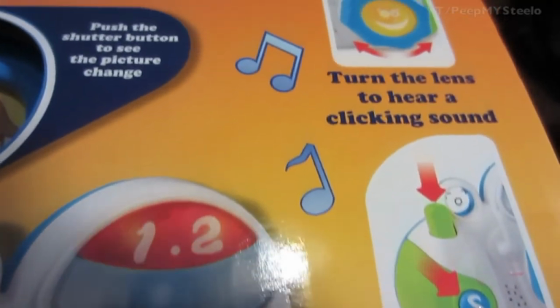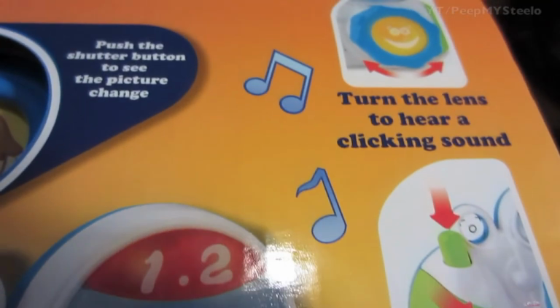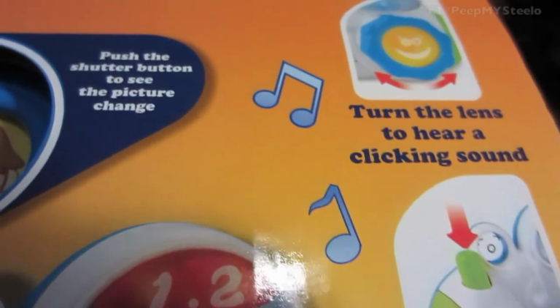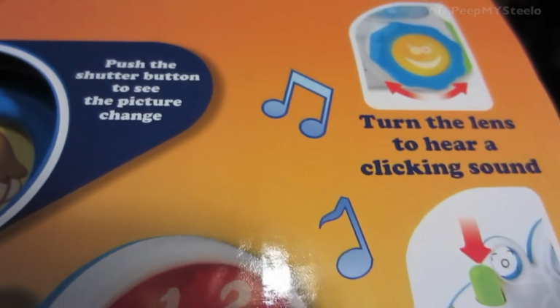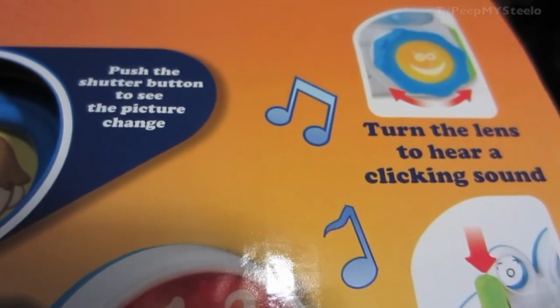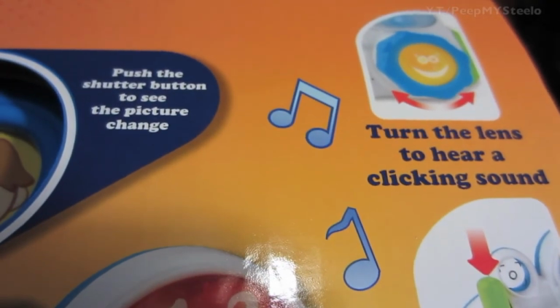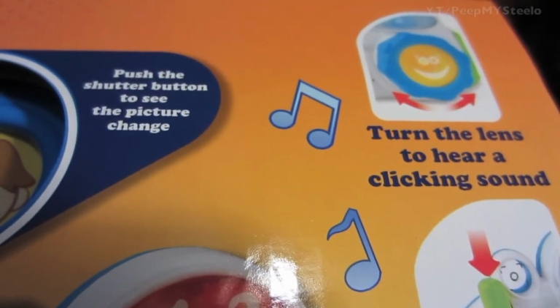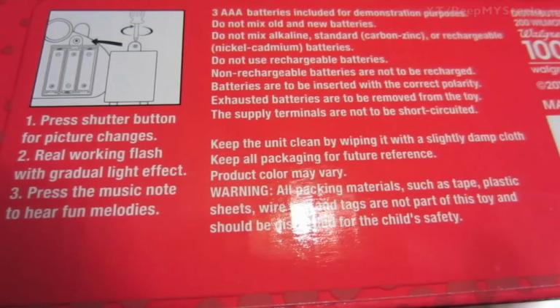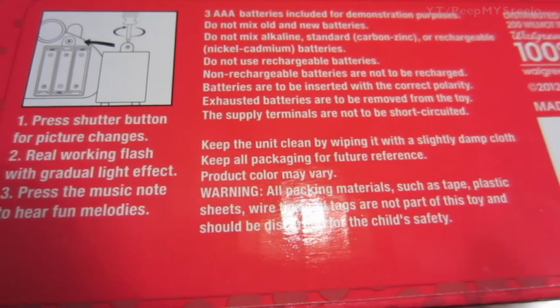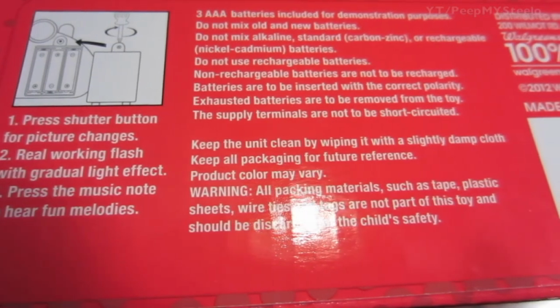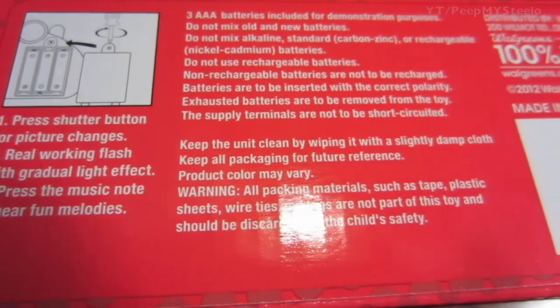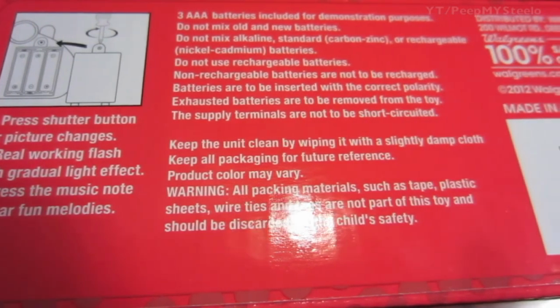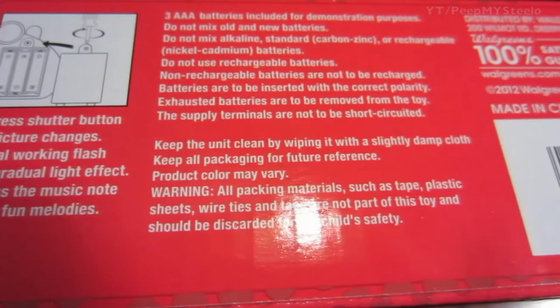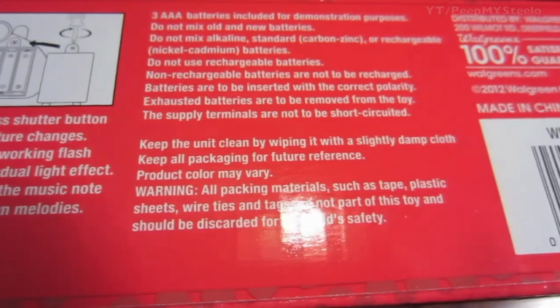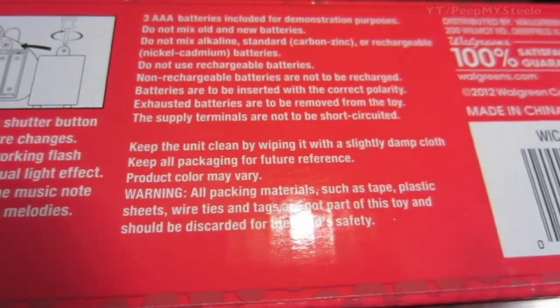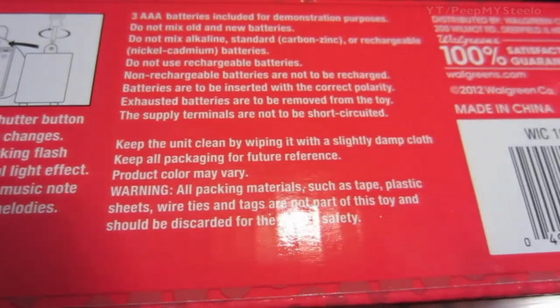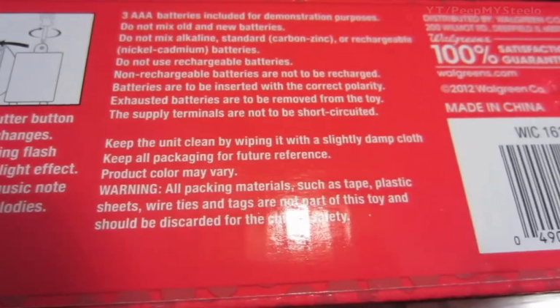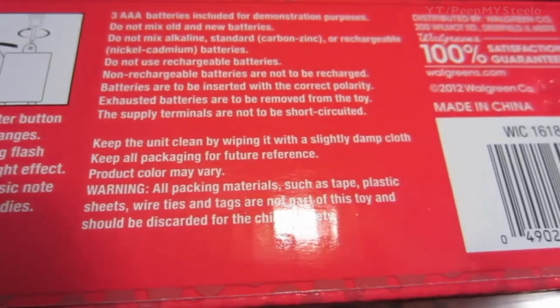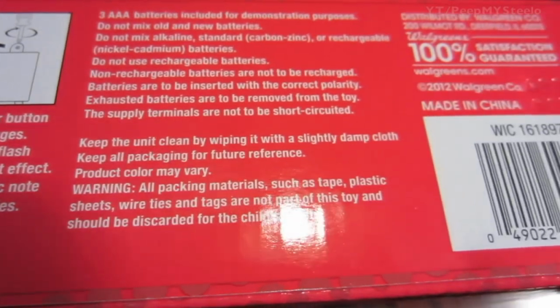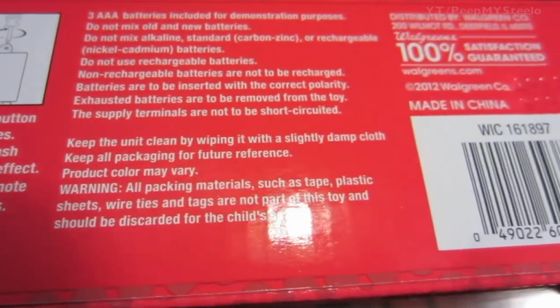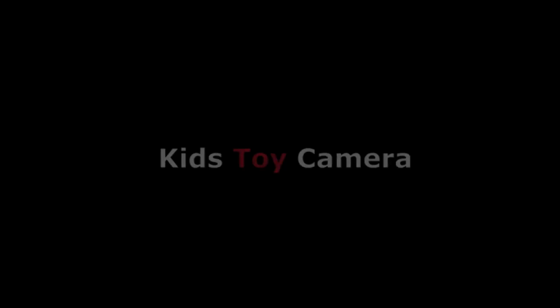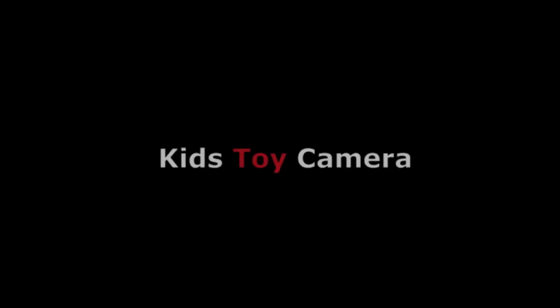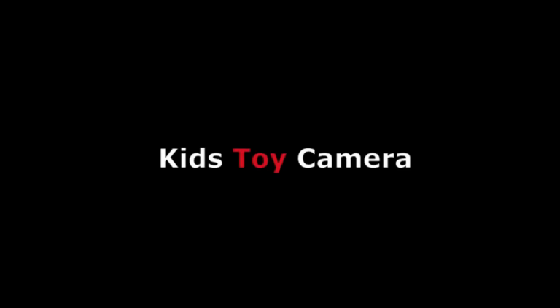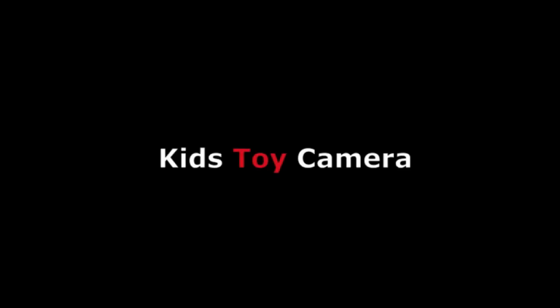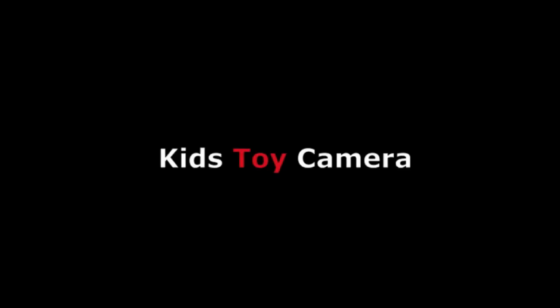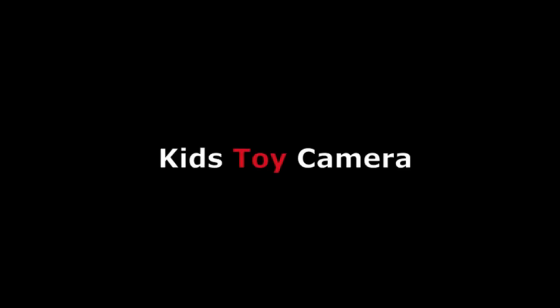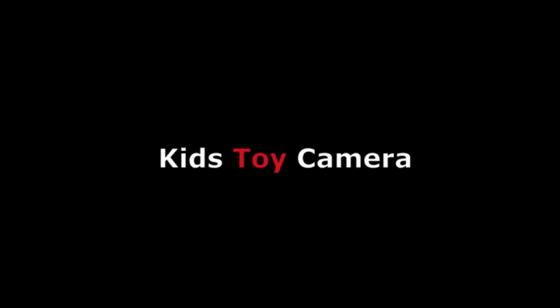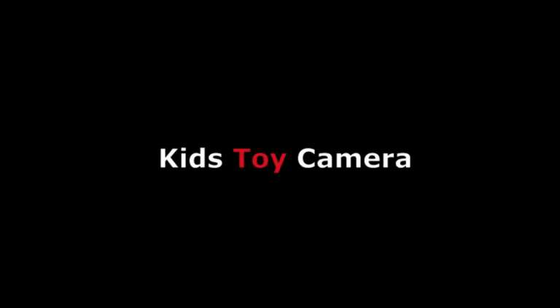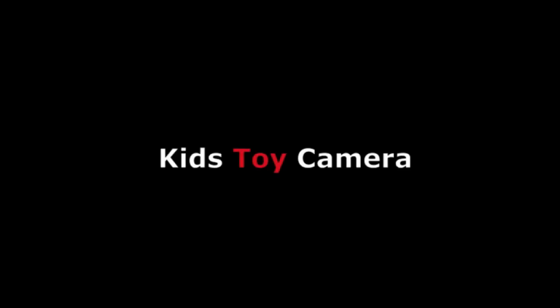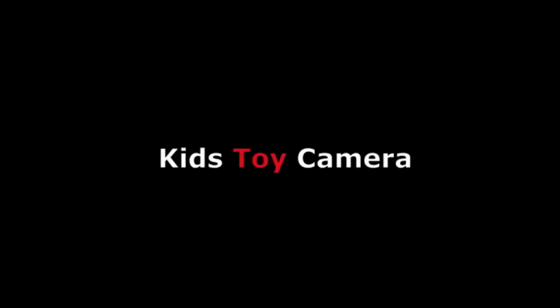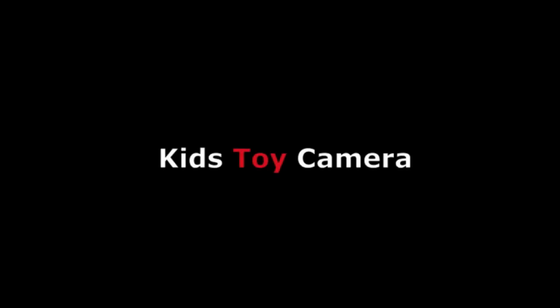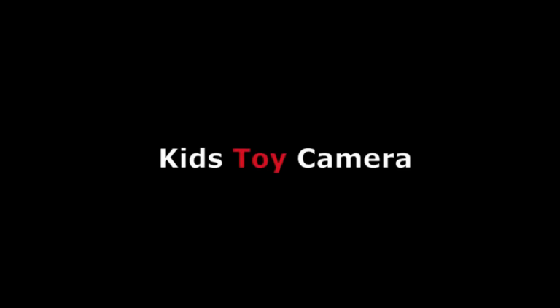You have the instructions here on the back. It's battery operated. Just a really simple and affordable kids toy camera that has lights and sound.